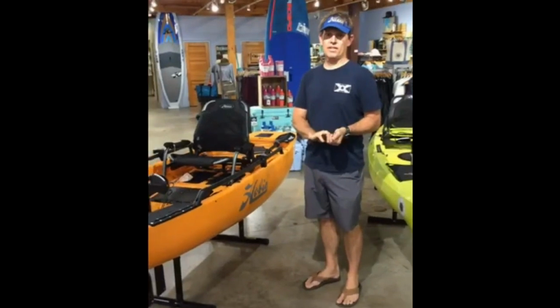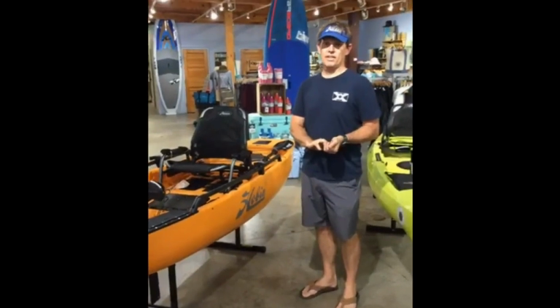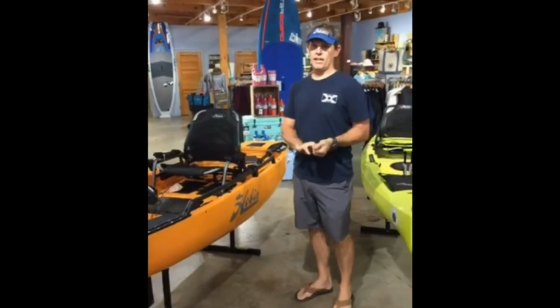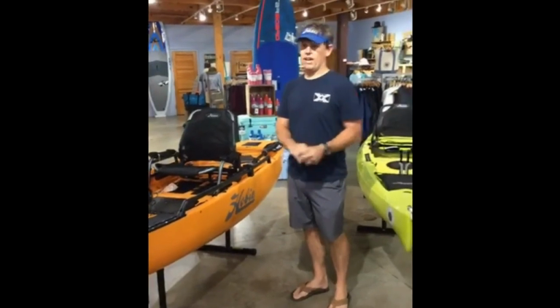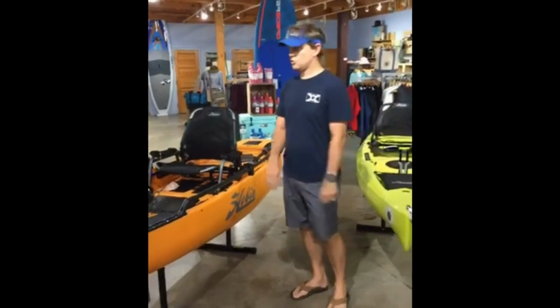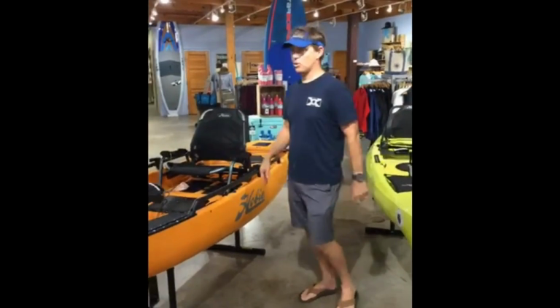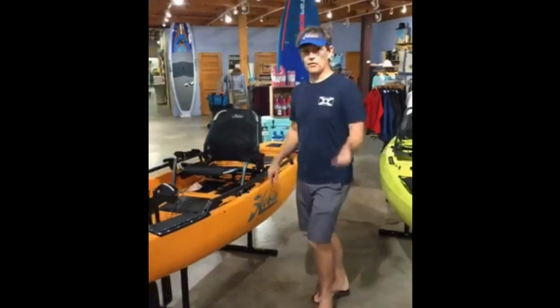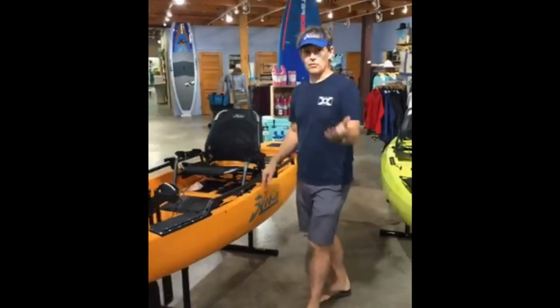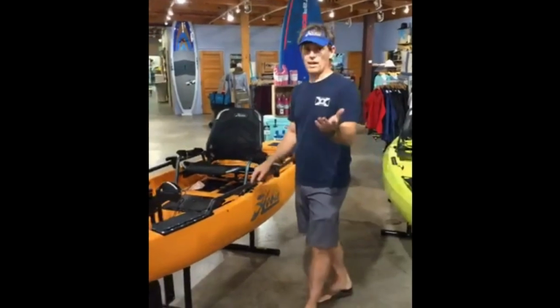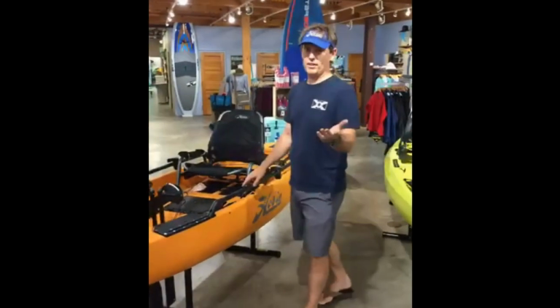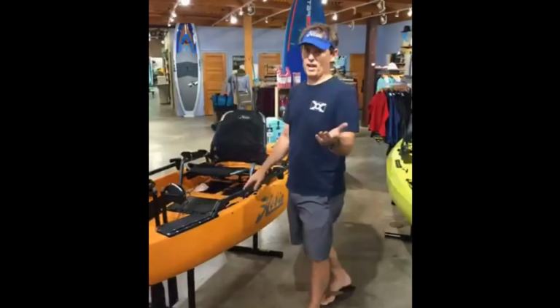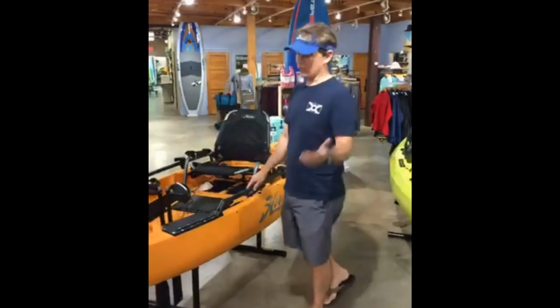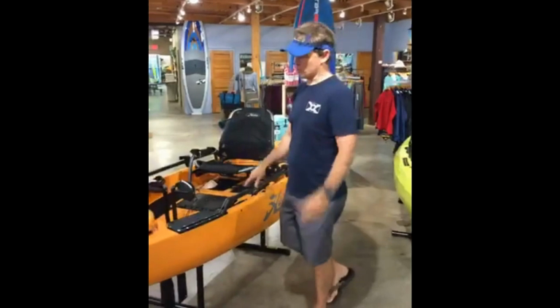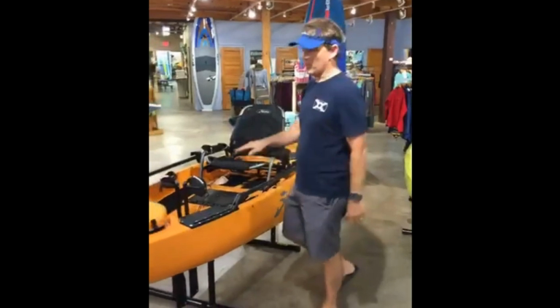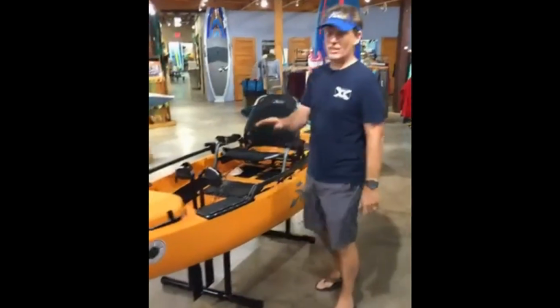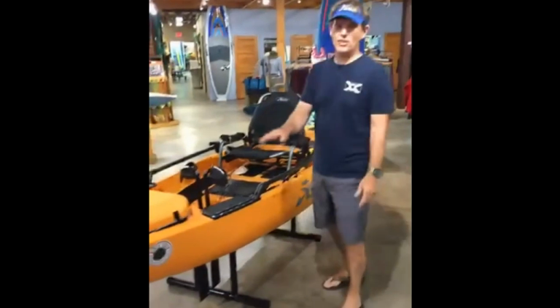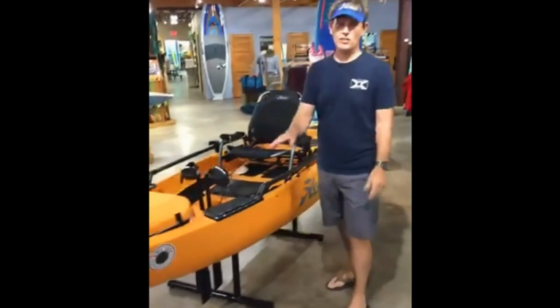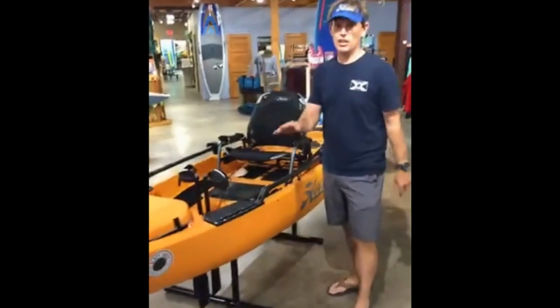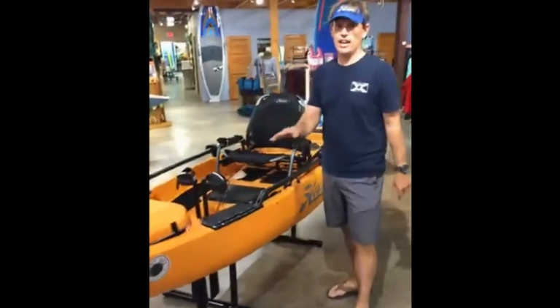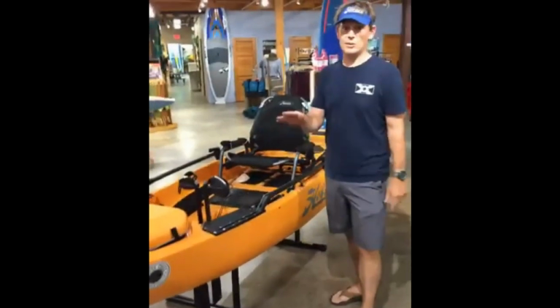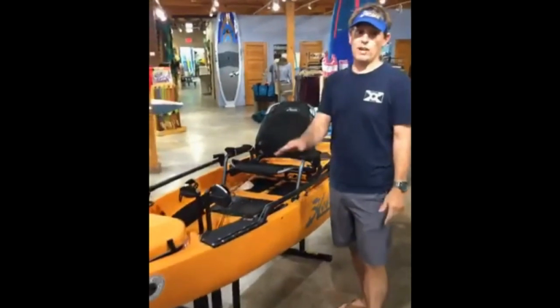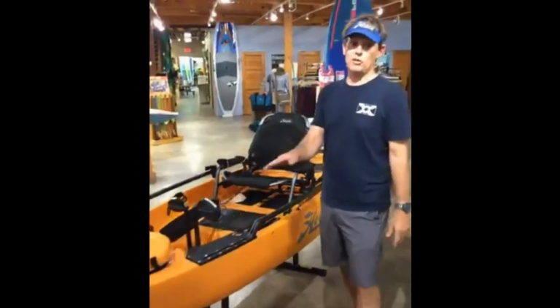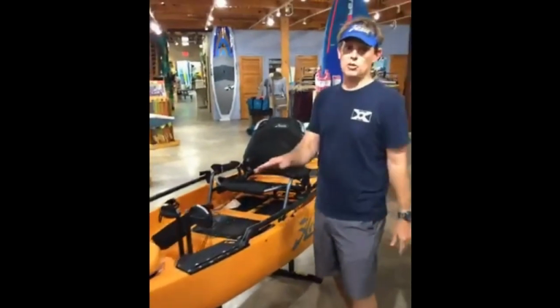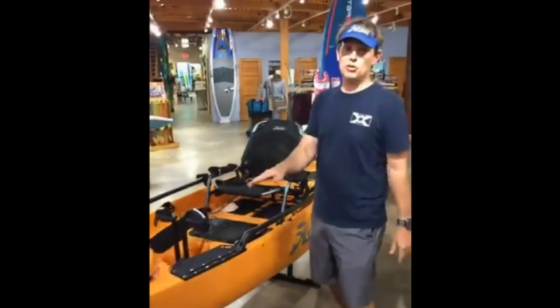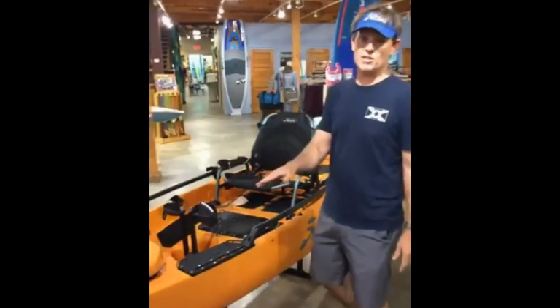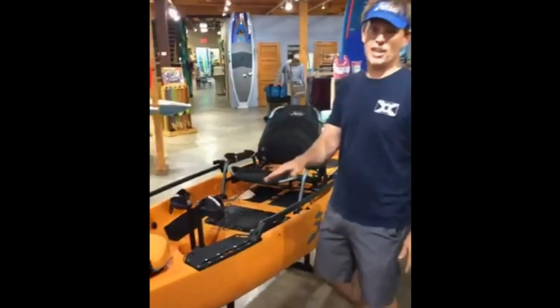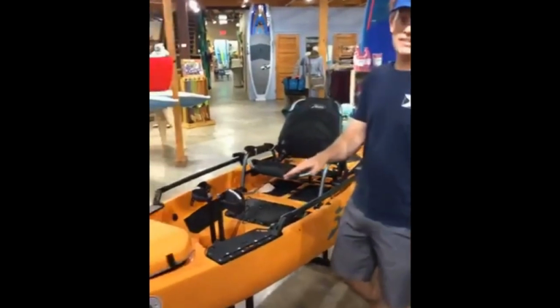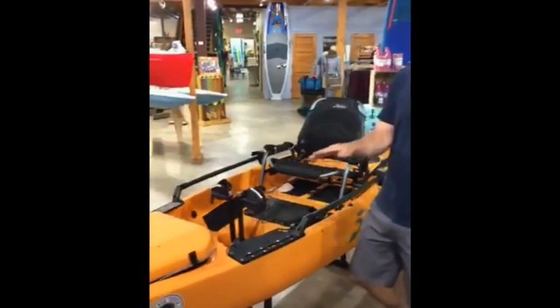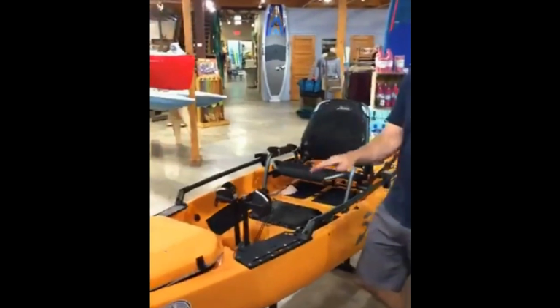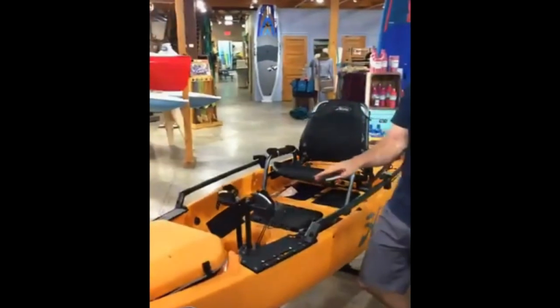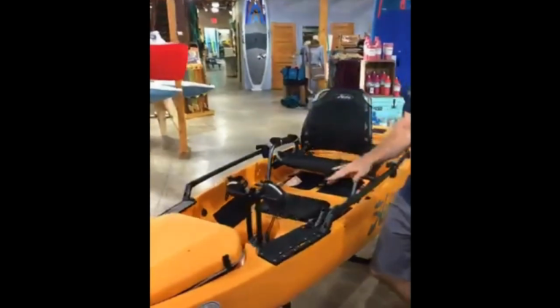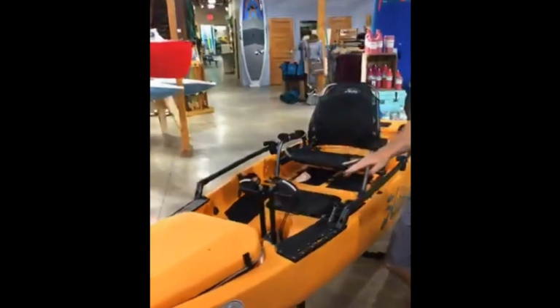Hey, this is Joe Butler from Black Creek Outfitters. We are here looking at the brand new 2018 Pro Angler 12.